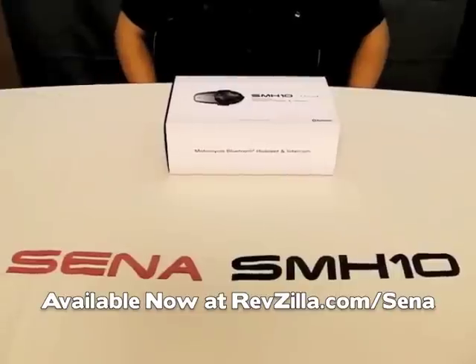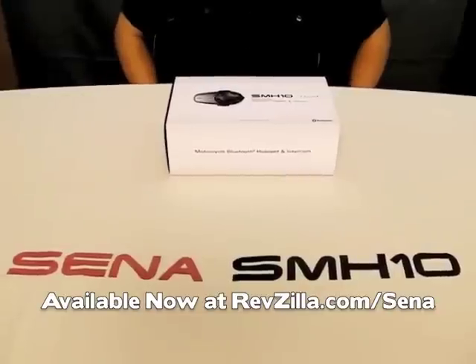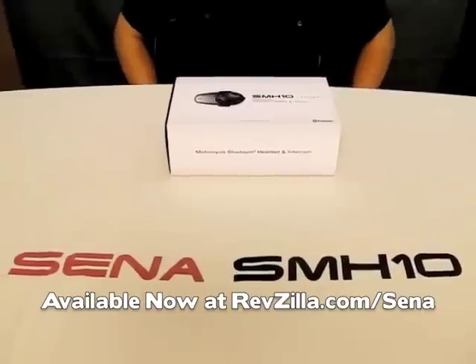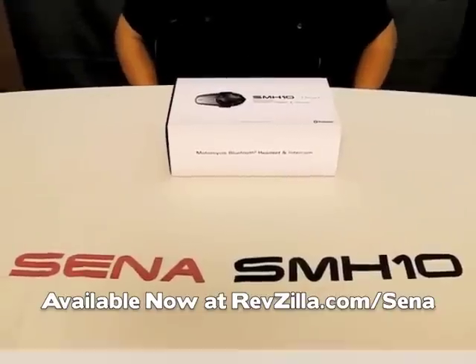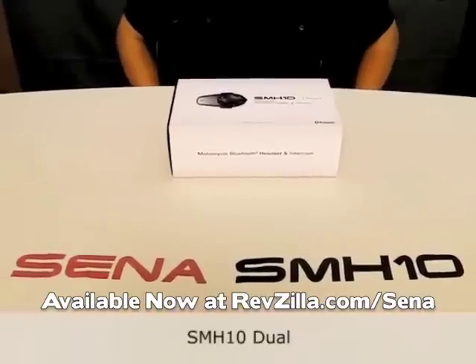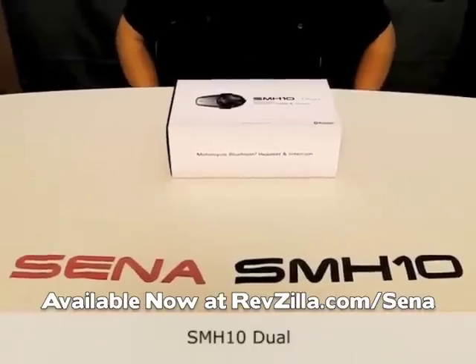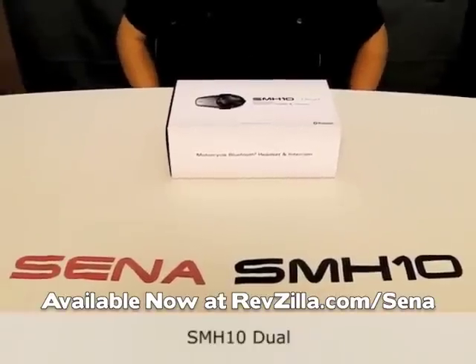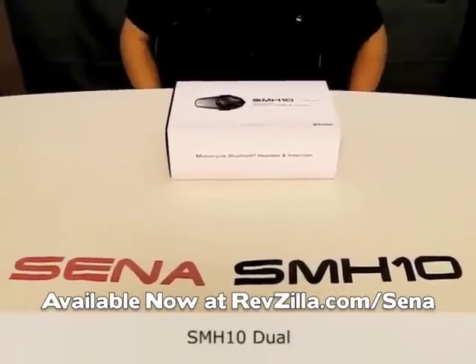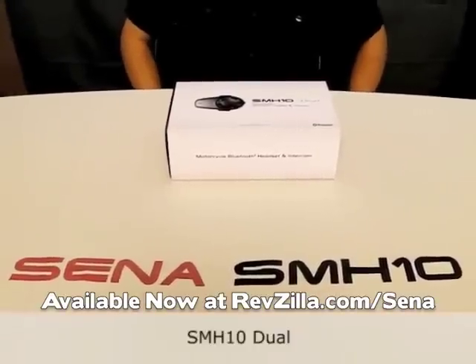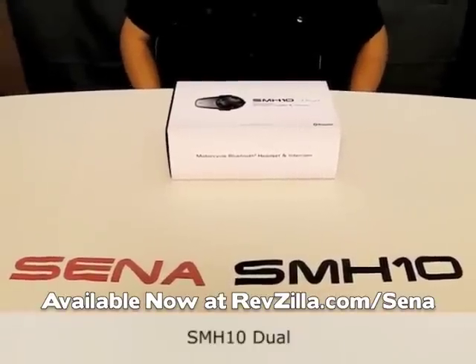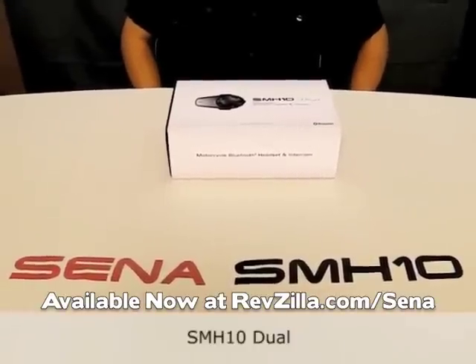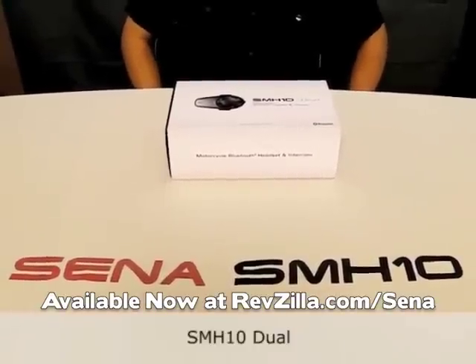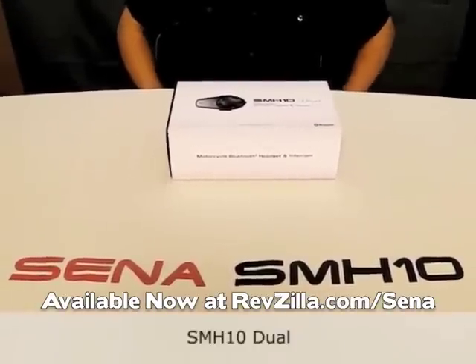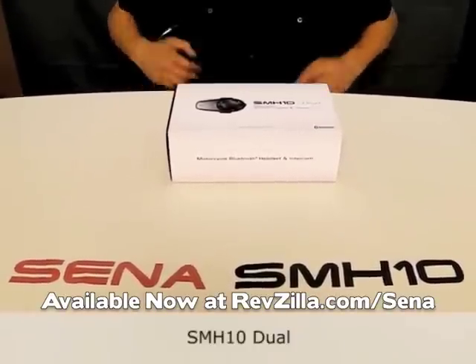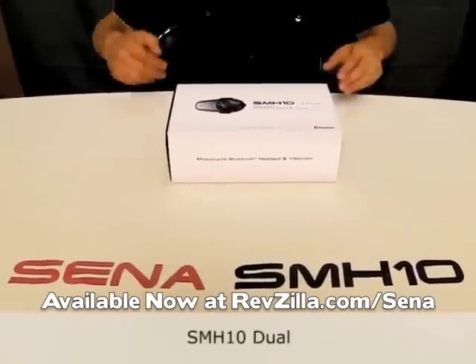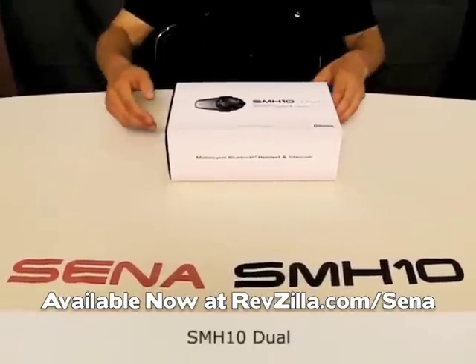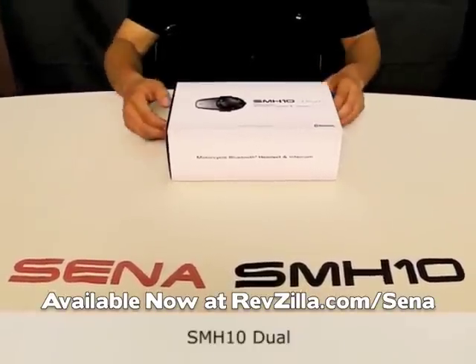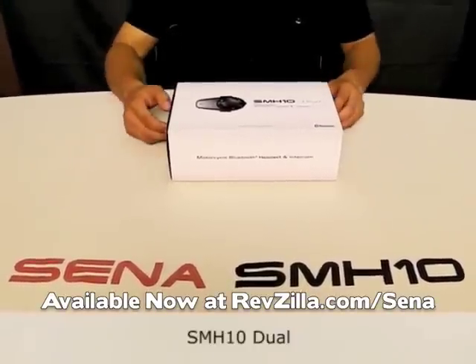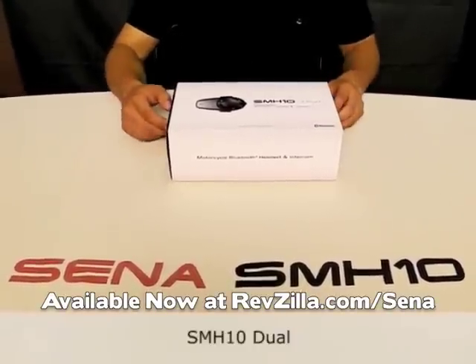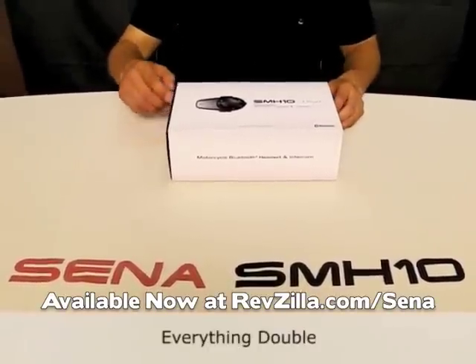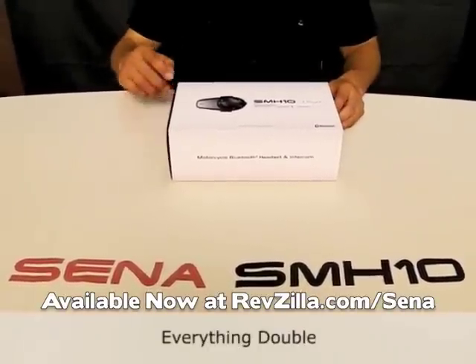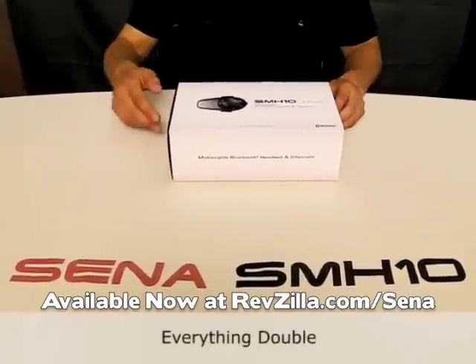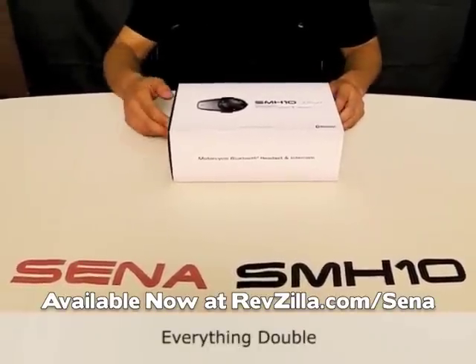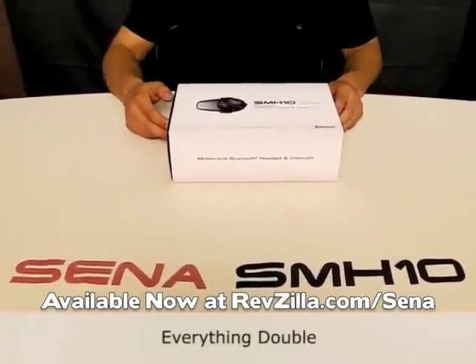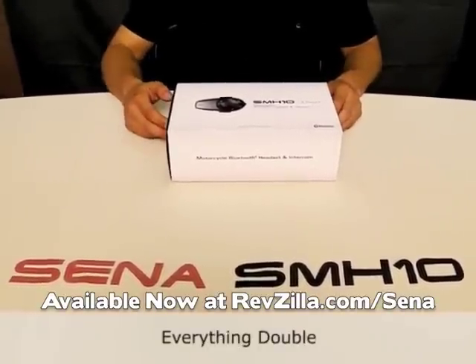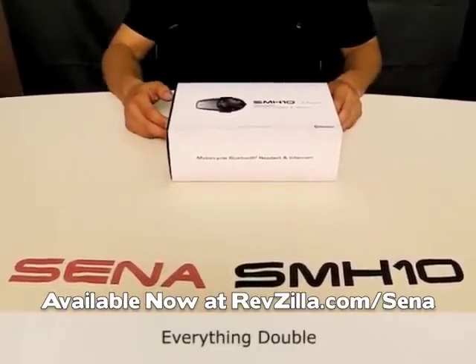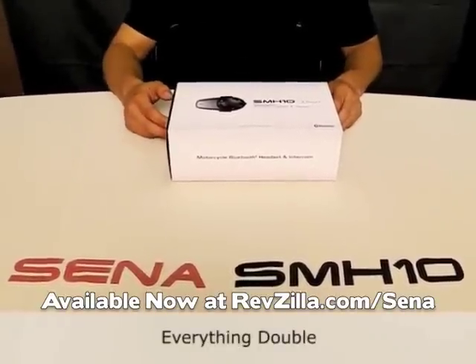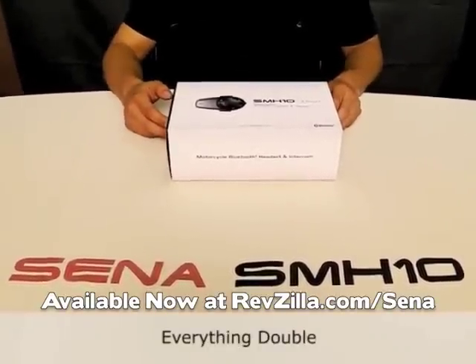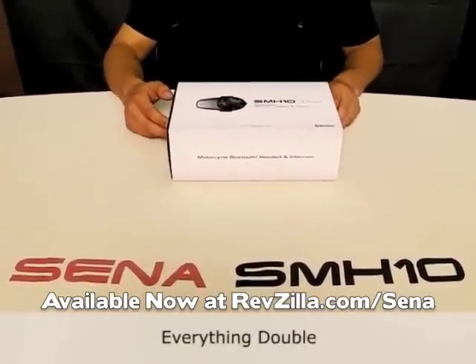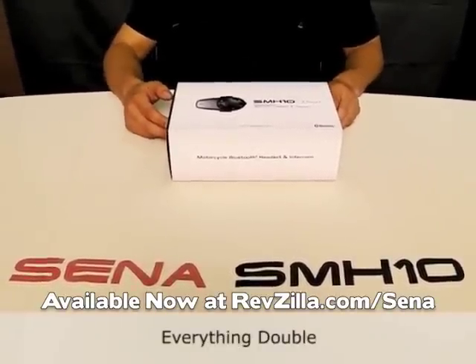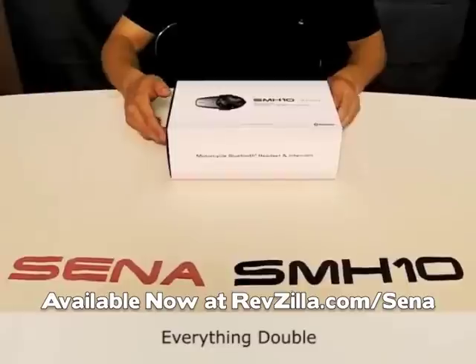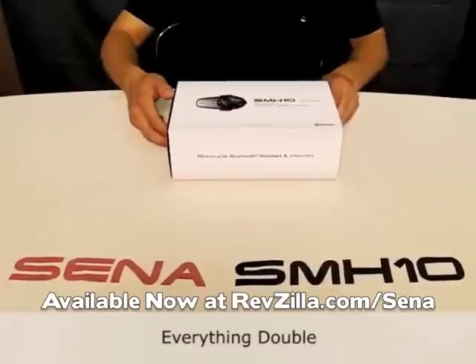This is dual packaging for SMH-10, and it consists of everything double of what you saw in SMH-10 single packaging.